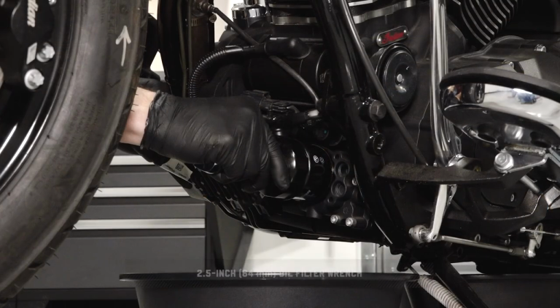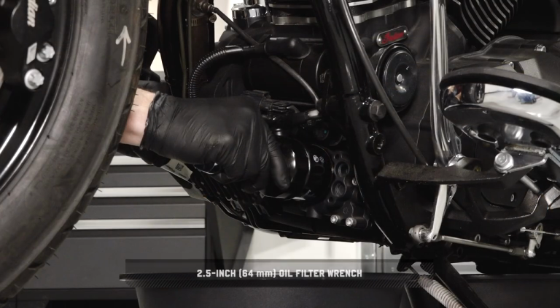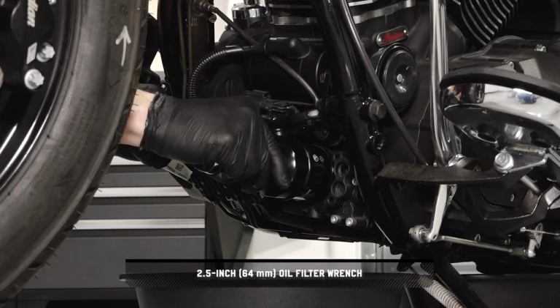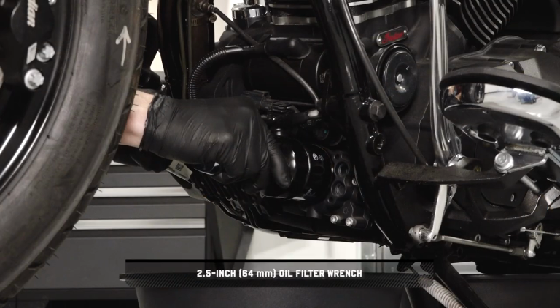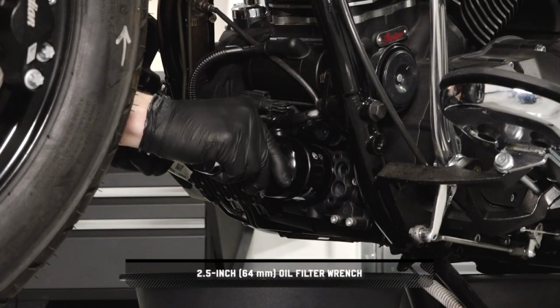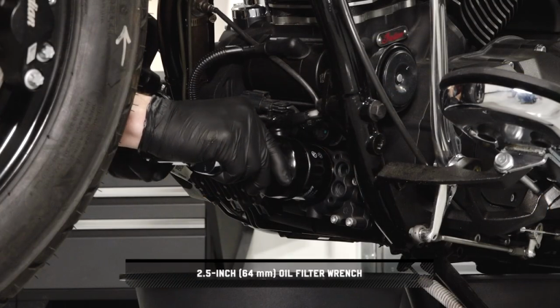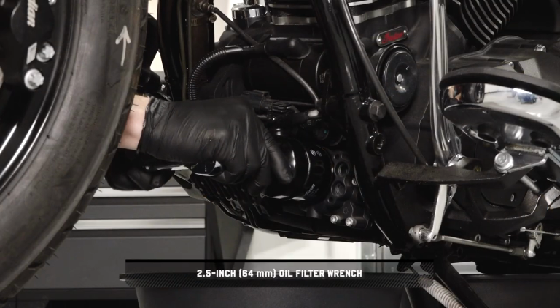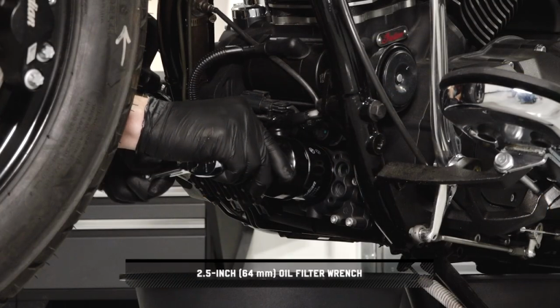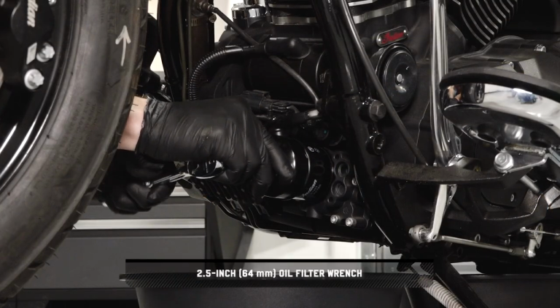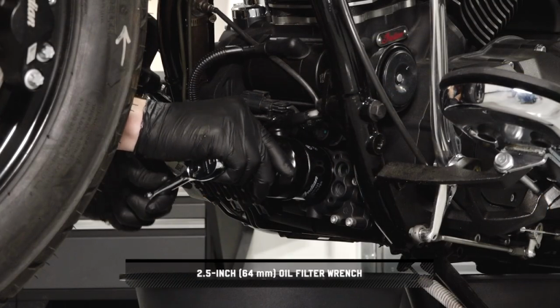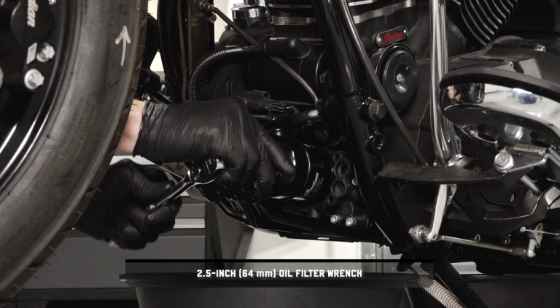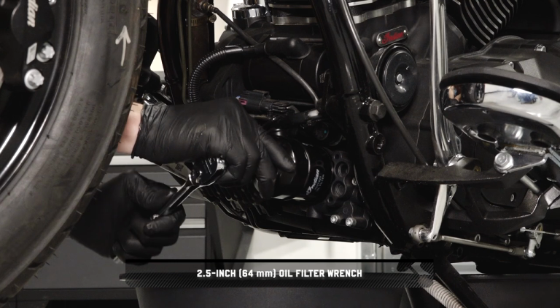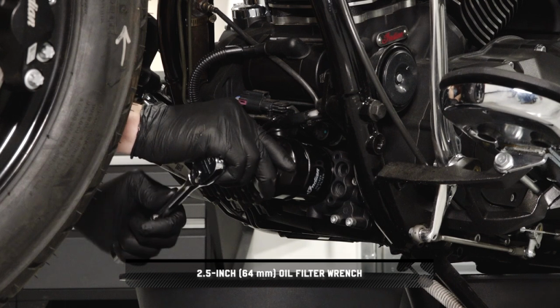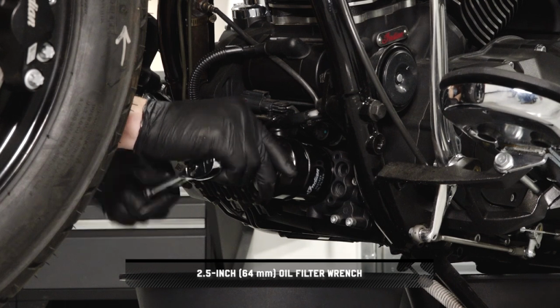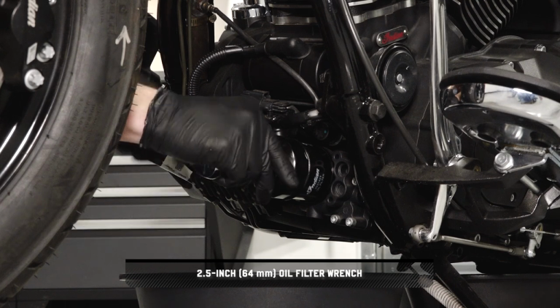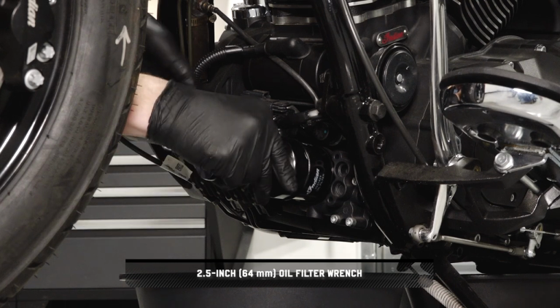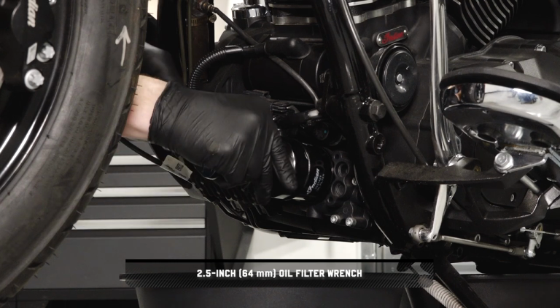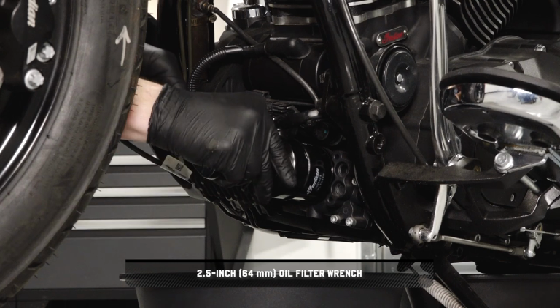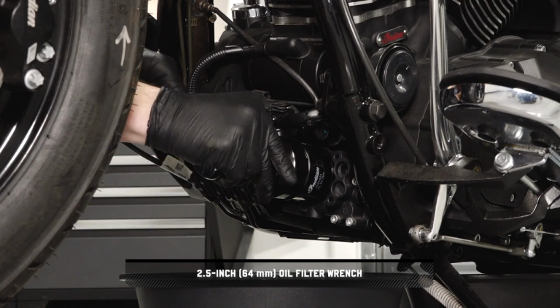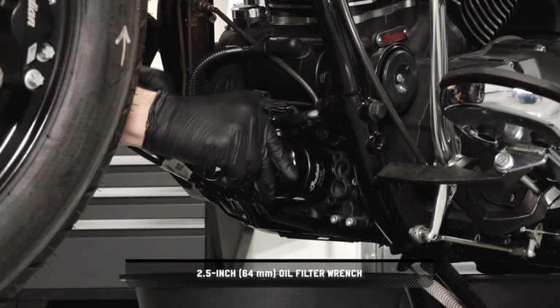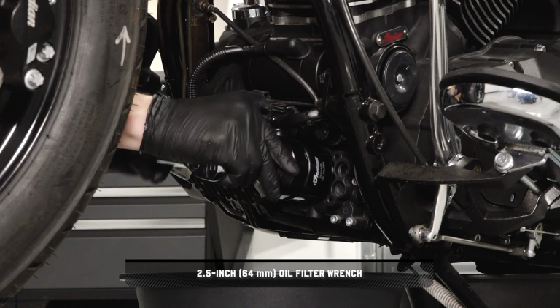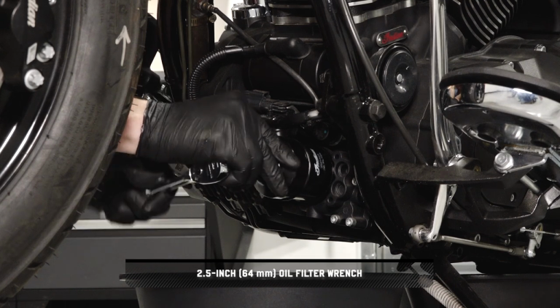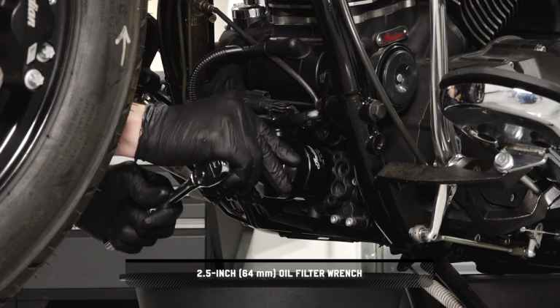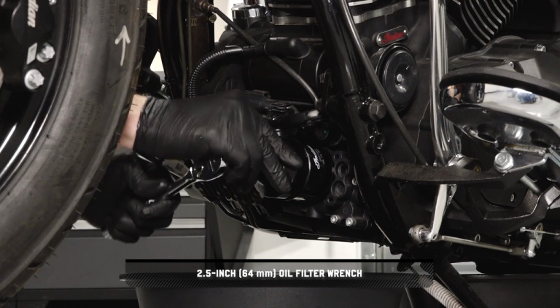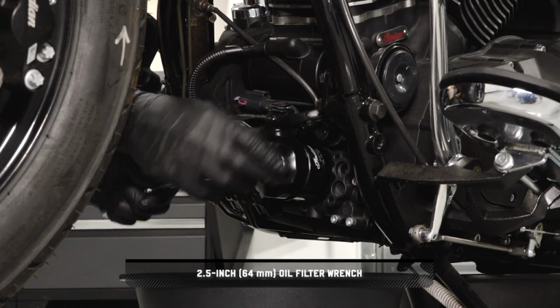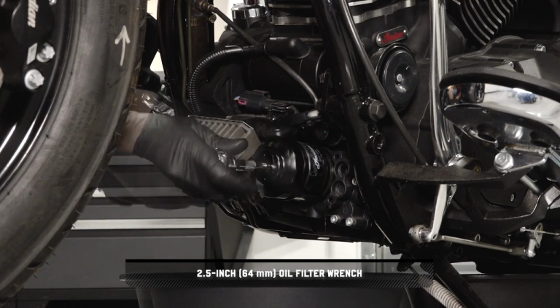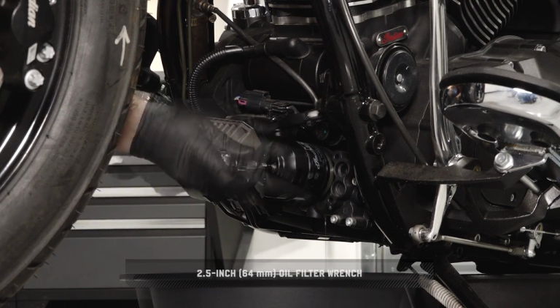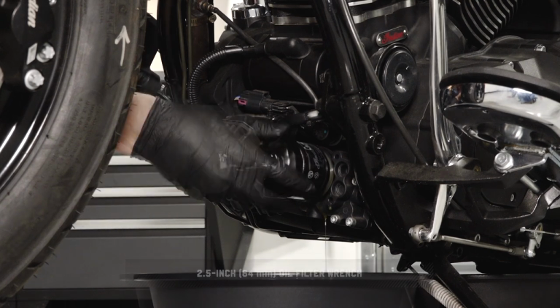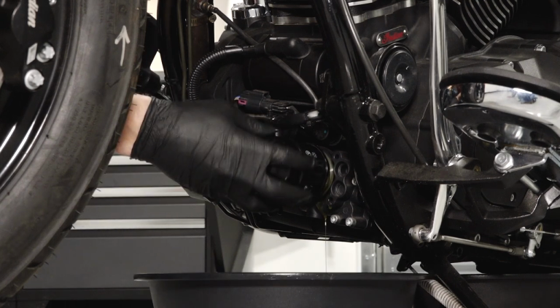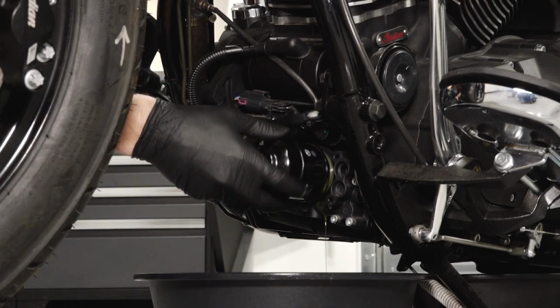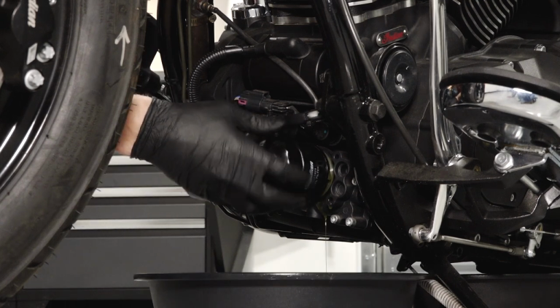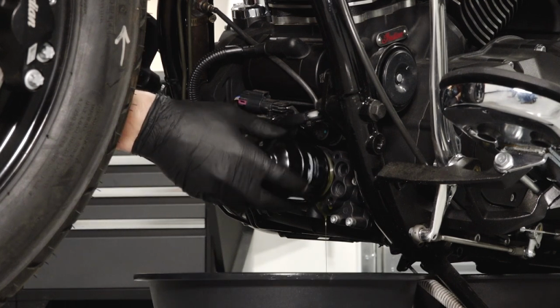Next, remove the engine oil filter from underneath the bike at the front of the engine.